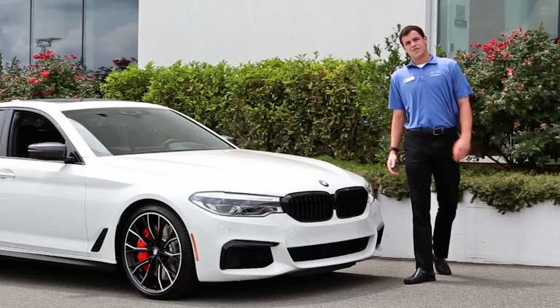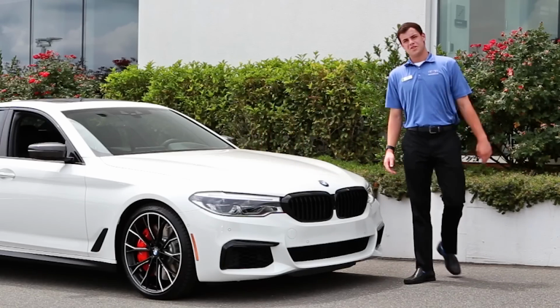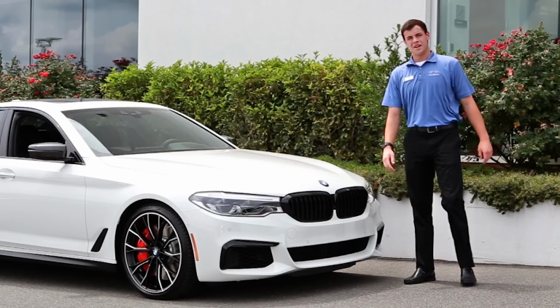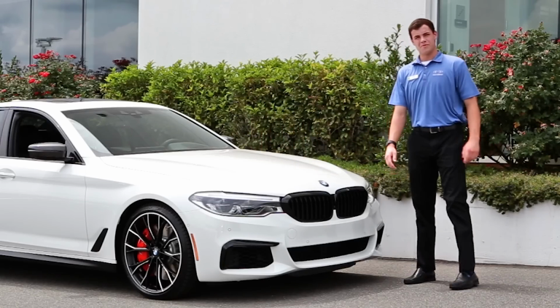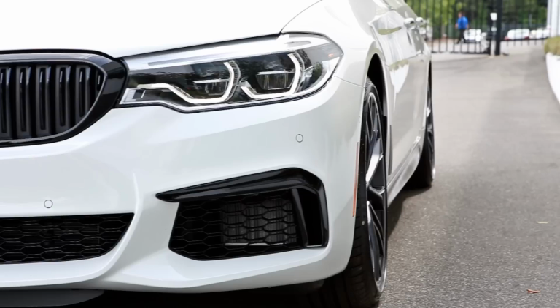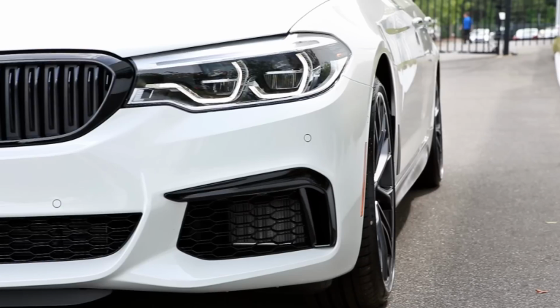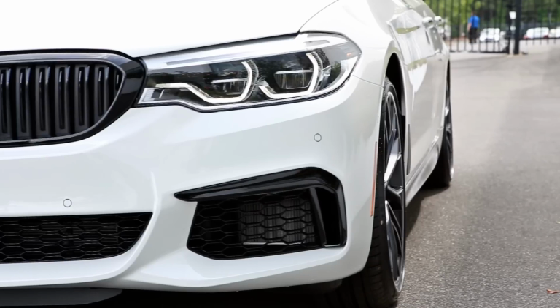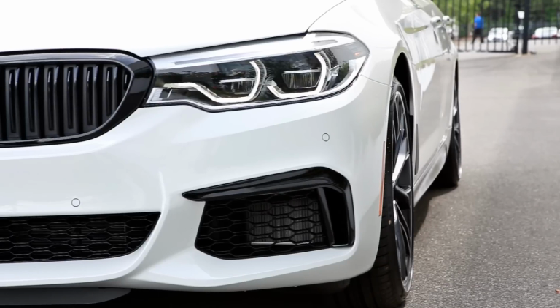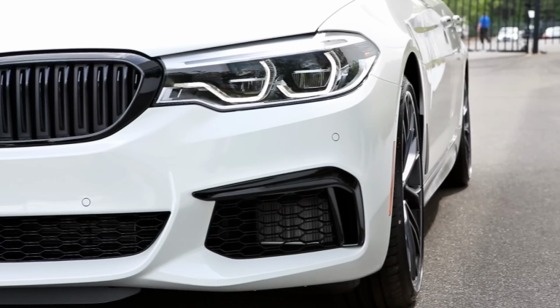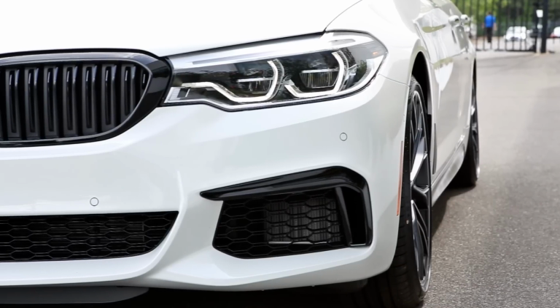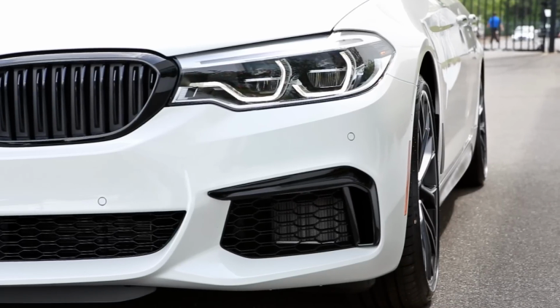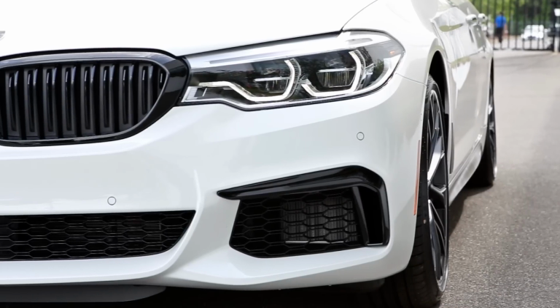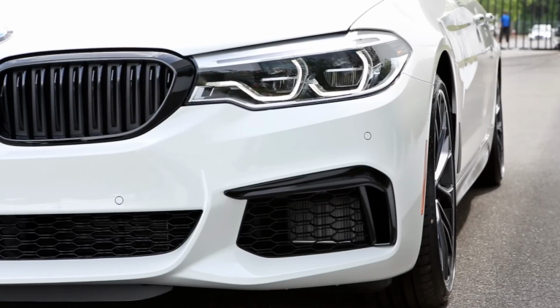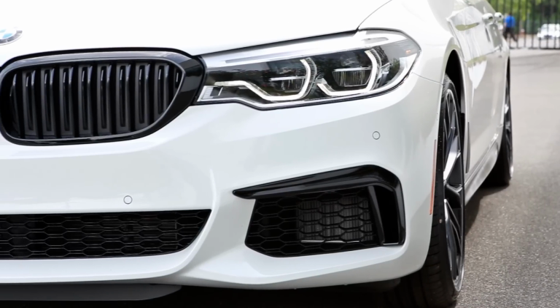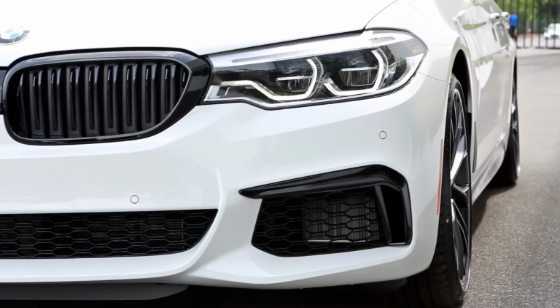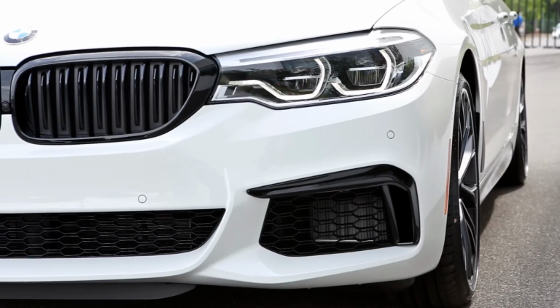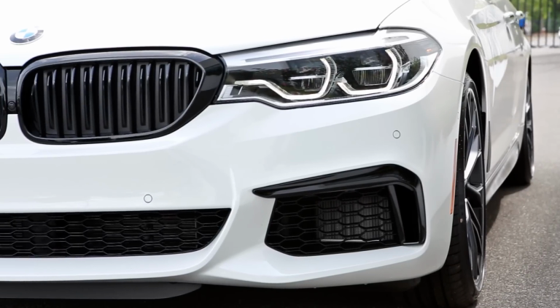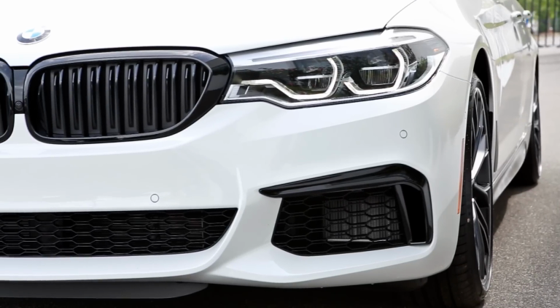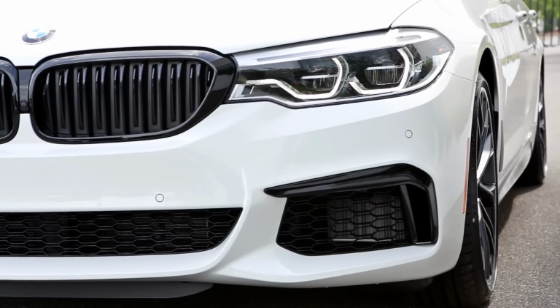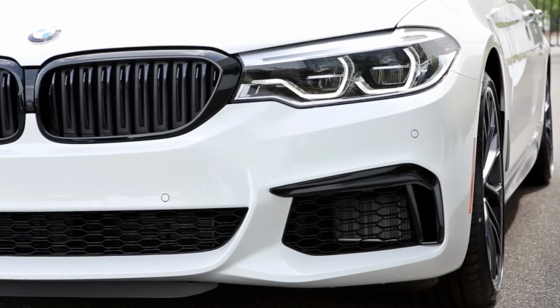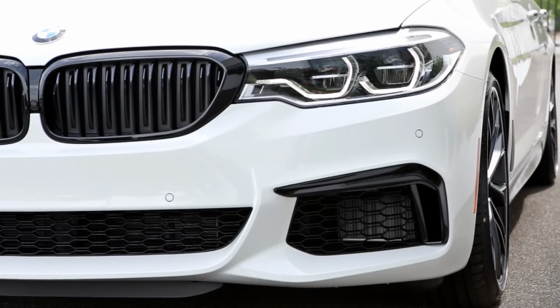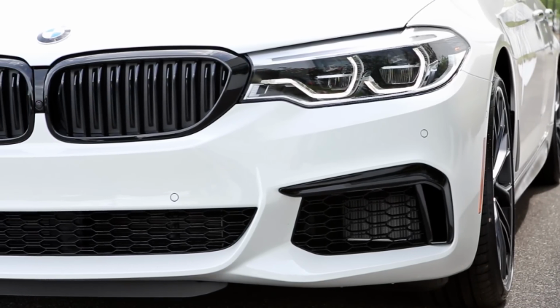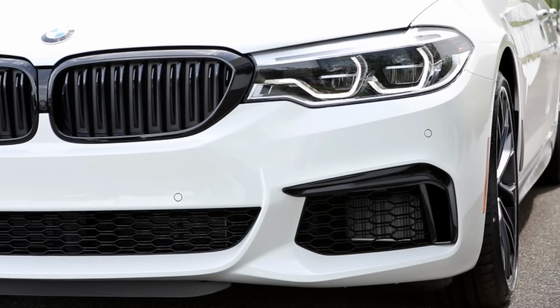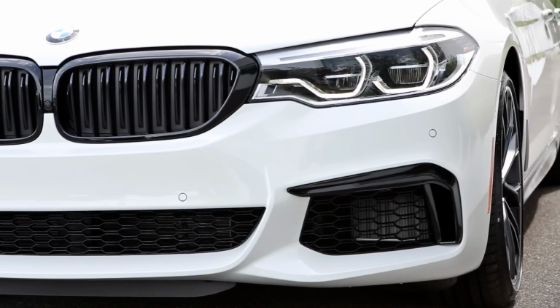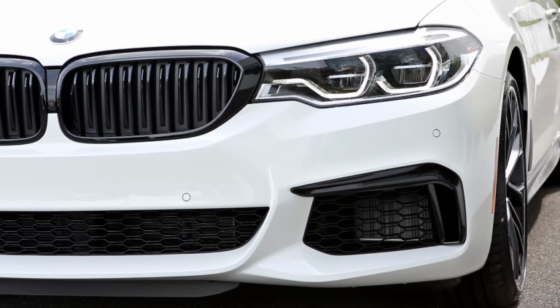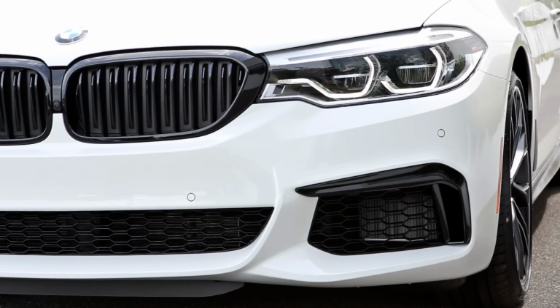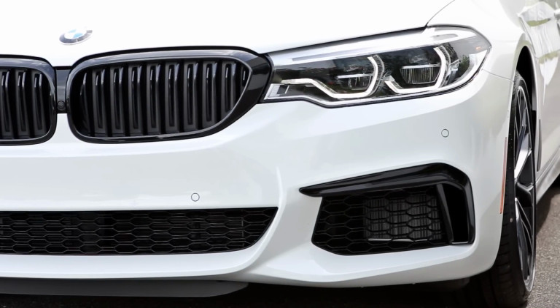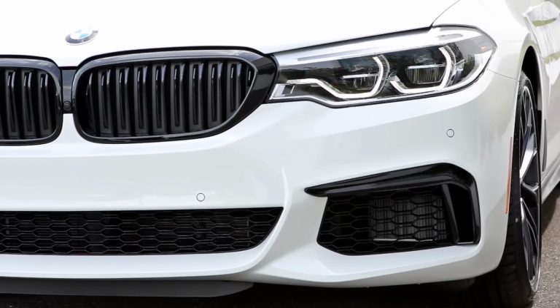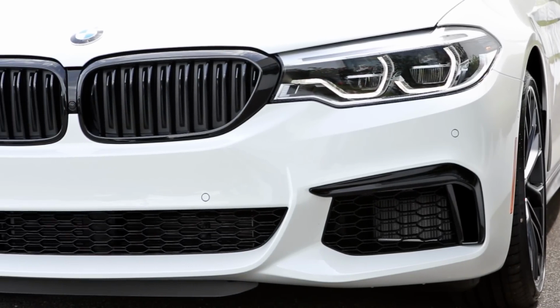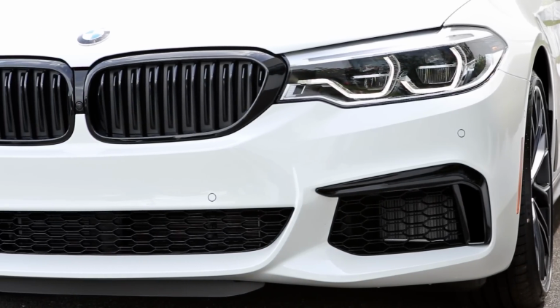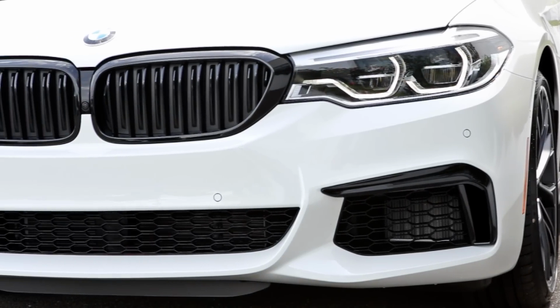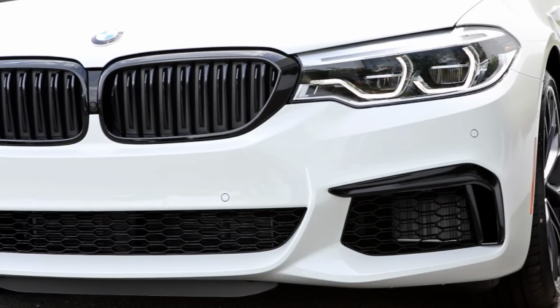Starting up front of the vehicle, you can see that we have the front grills and air intakes painted gloss black.